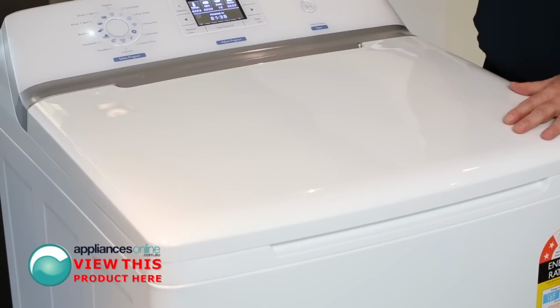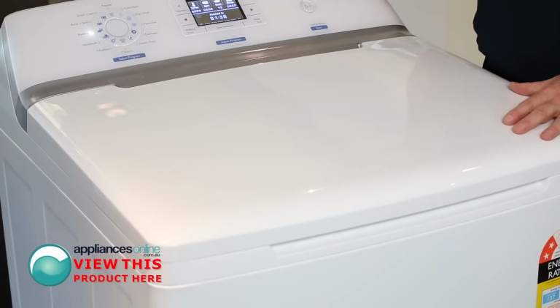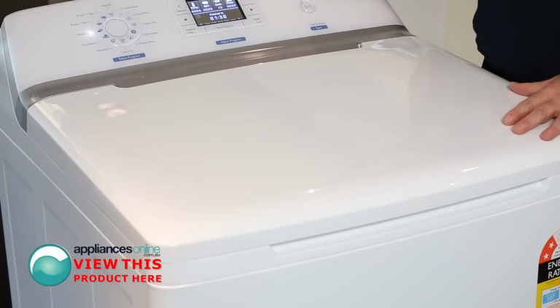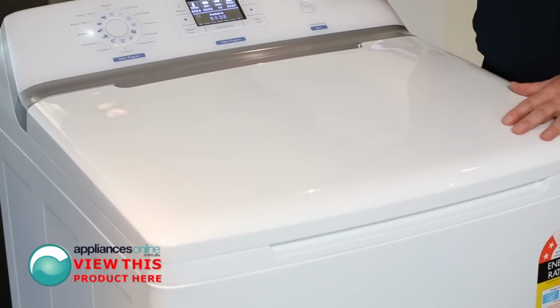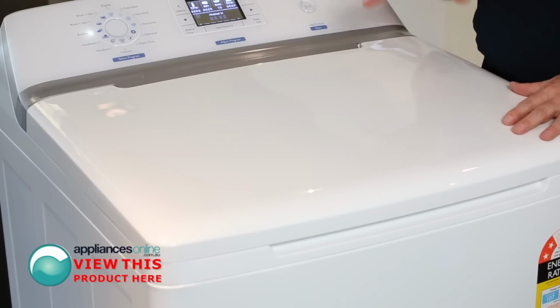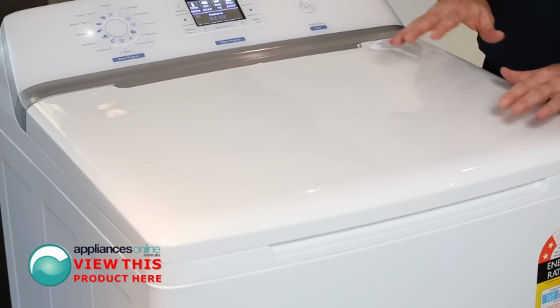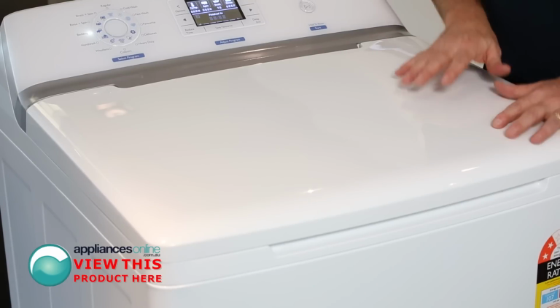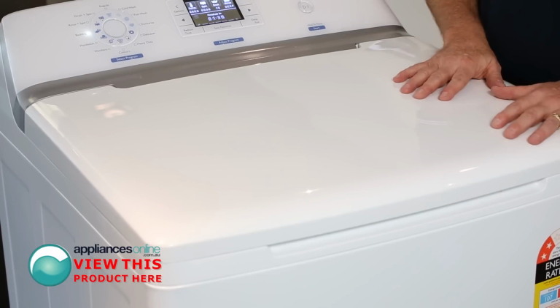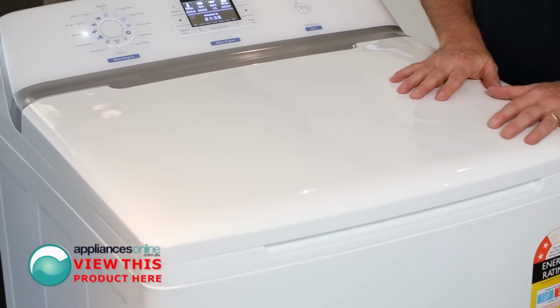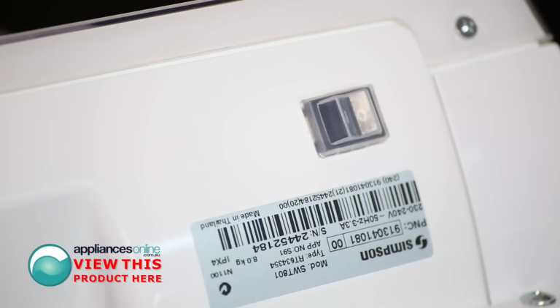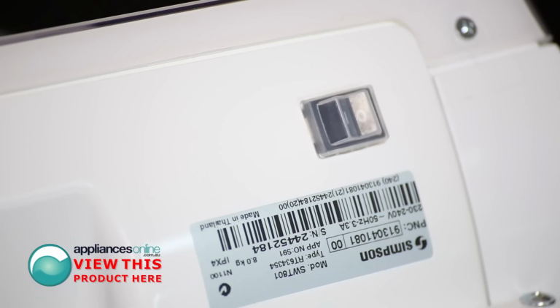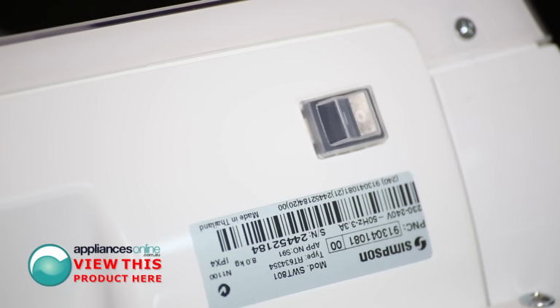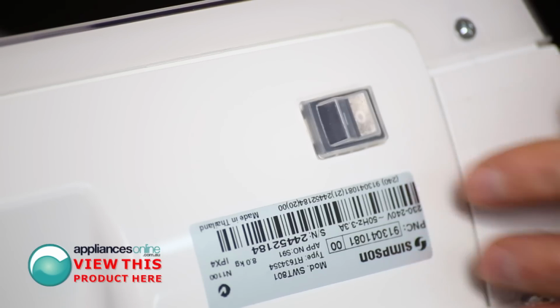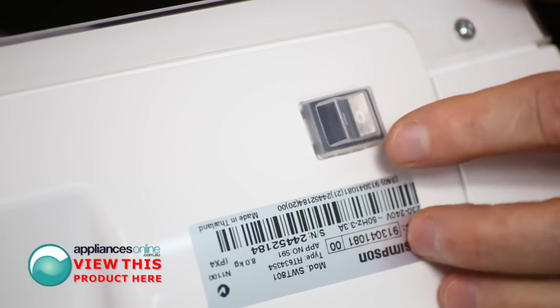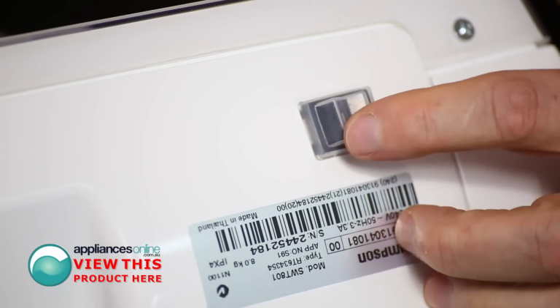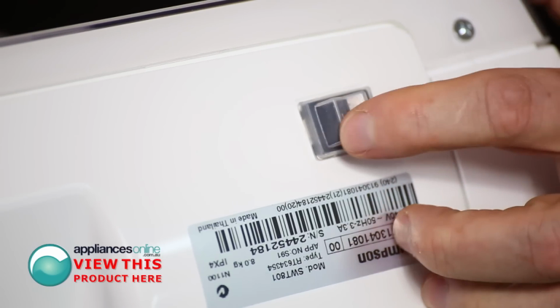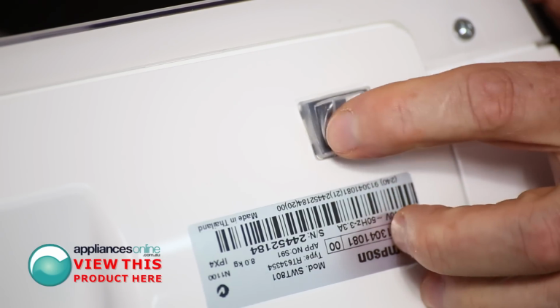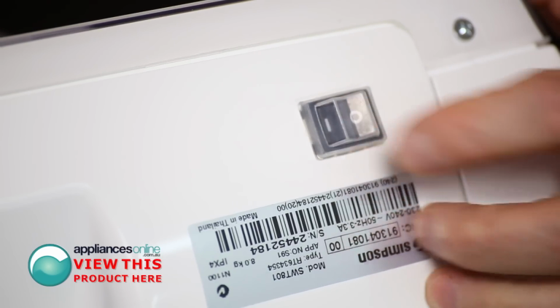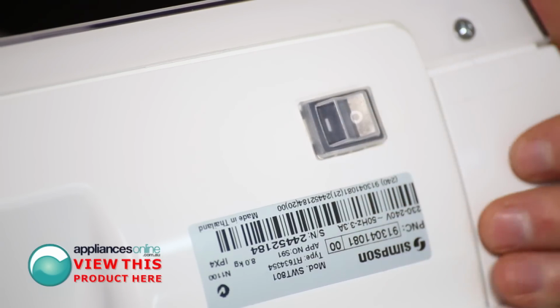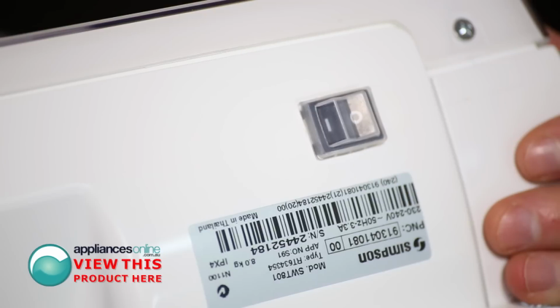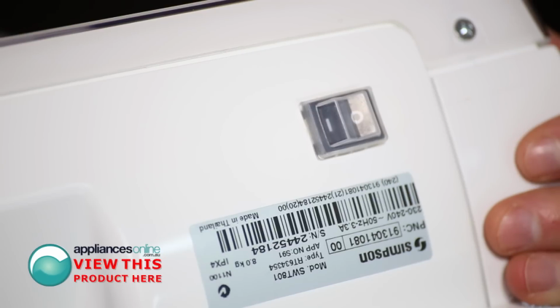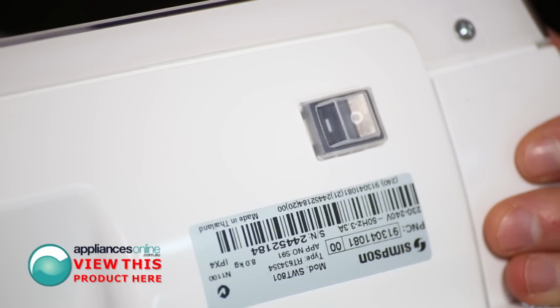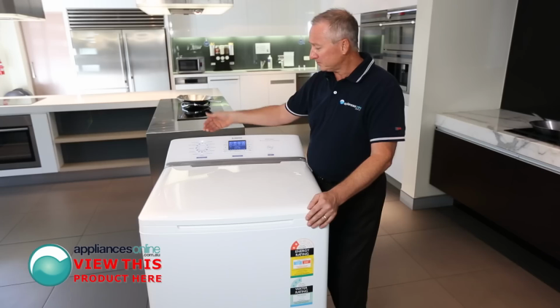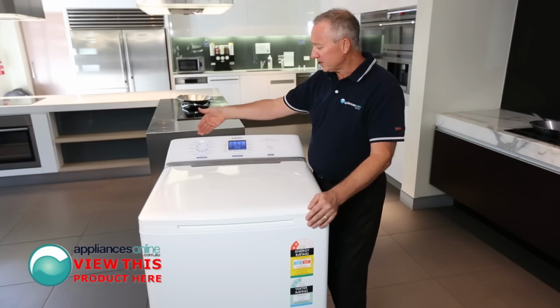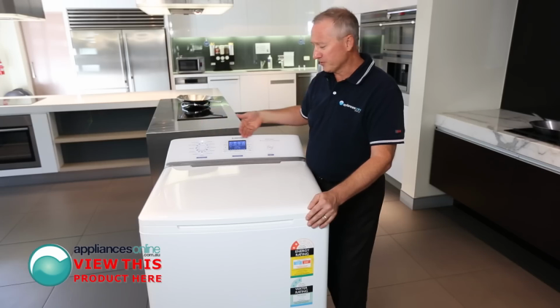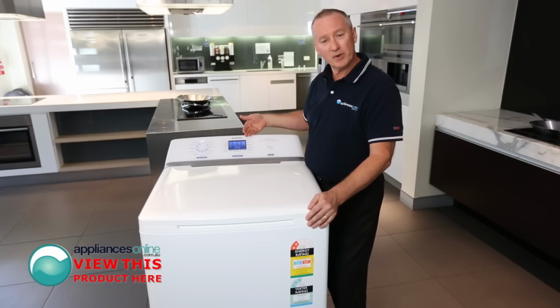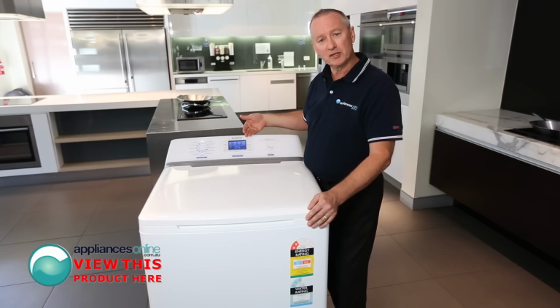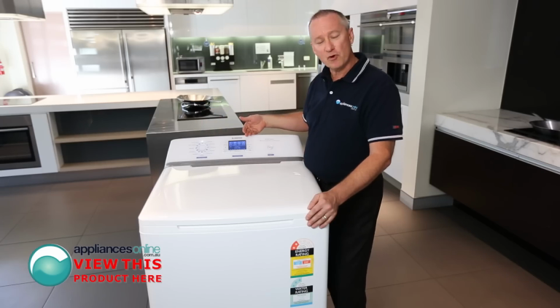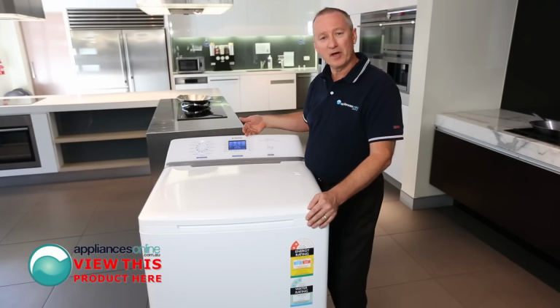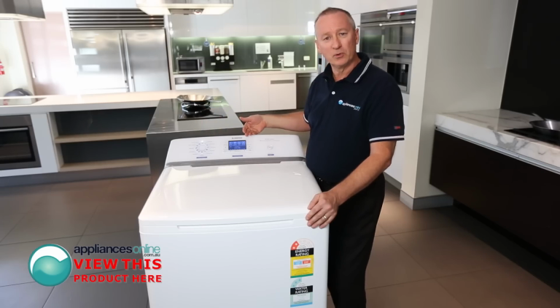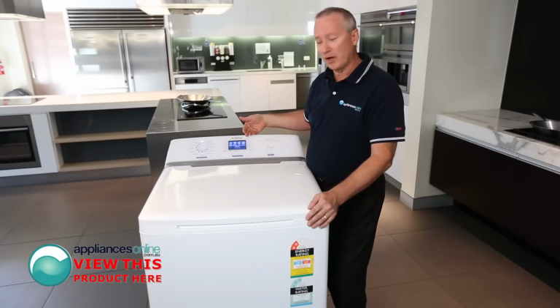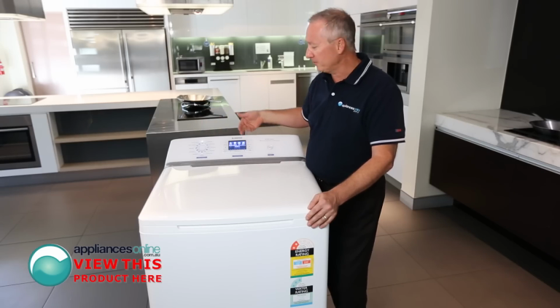At the back, you have your main on-off switch. Let's turn this on. Straight away the control panel will light up.